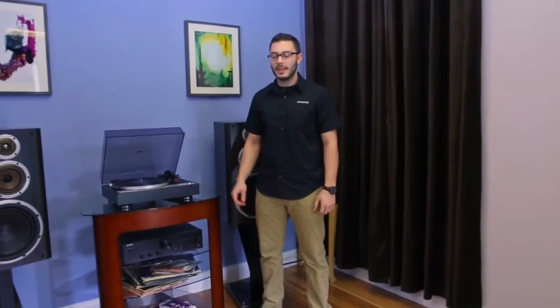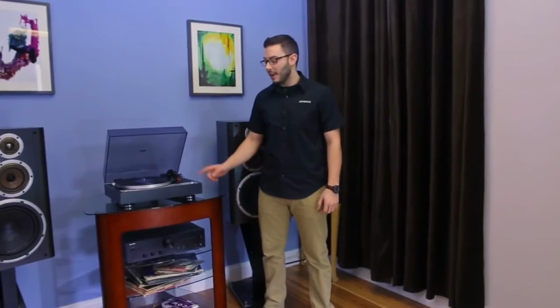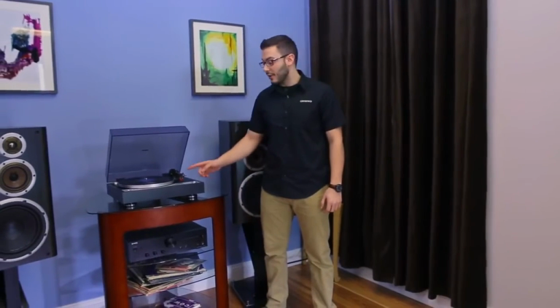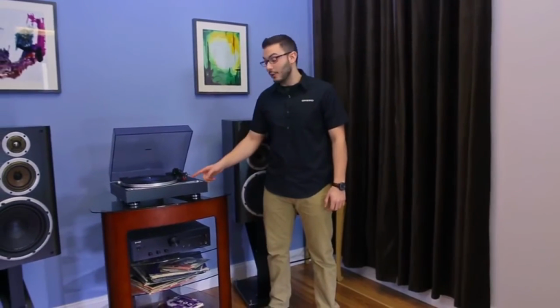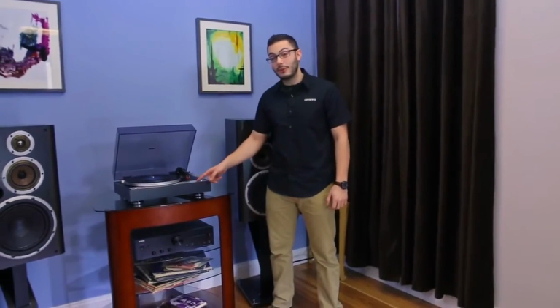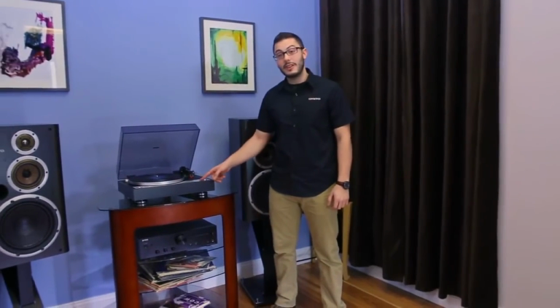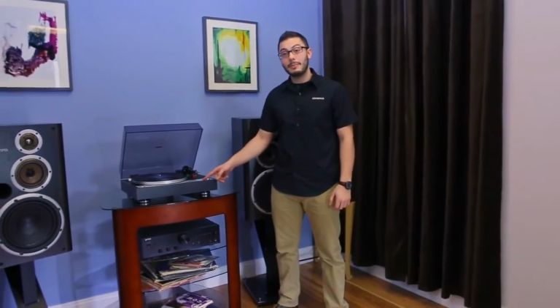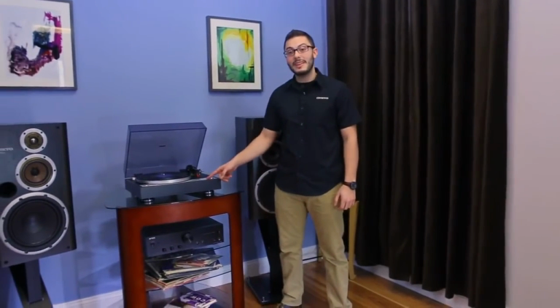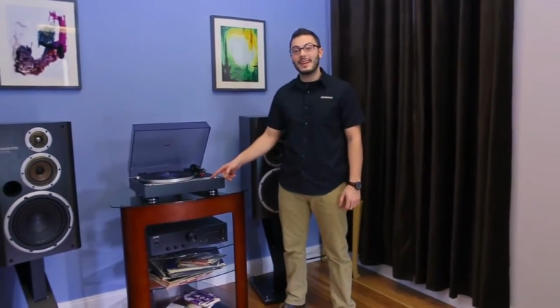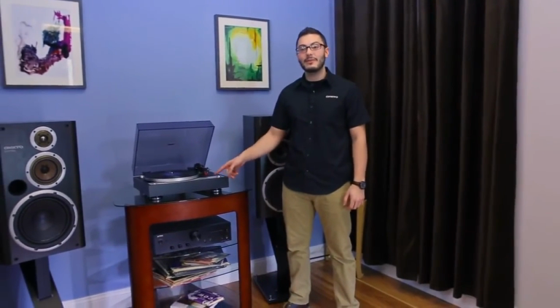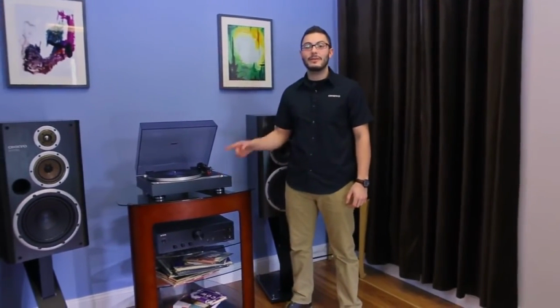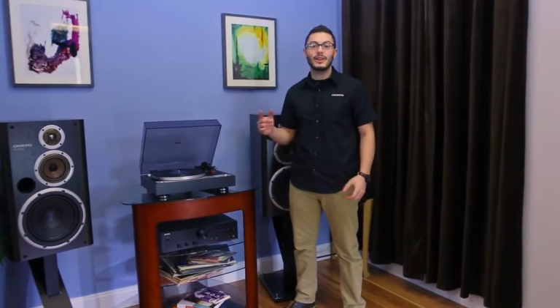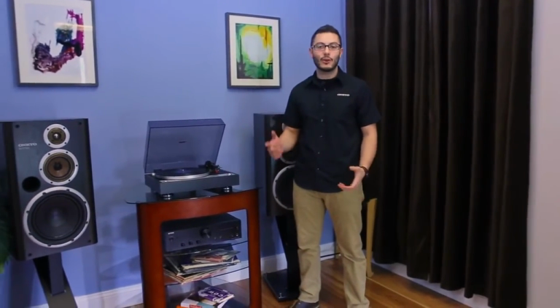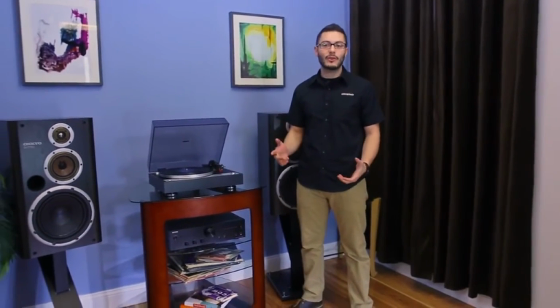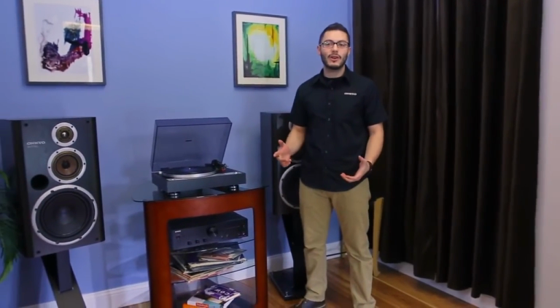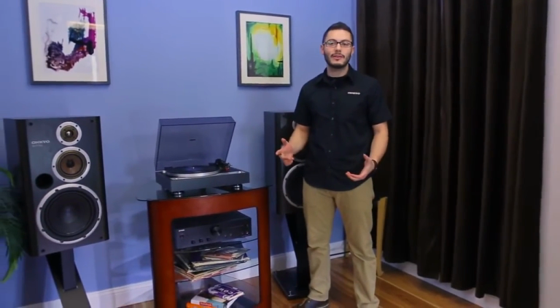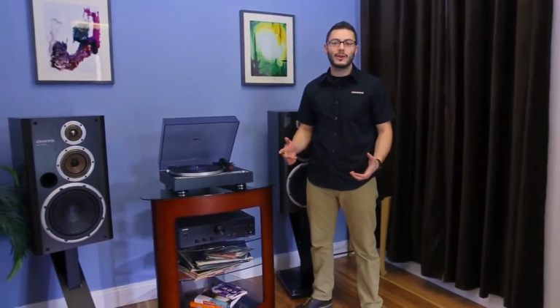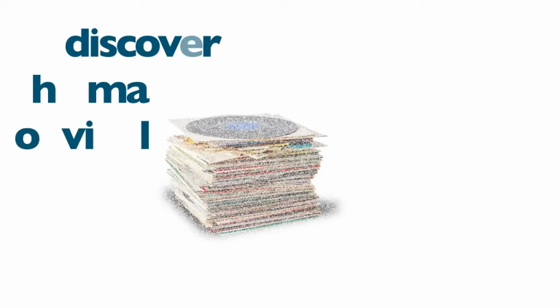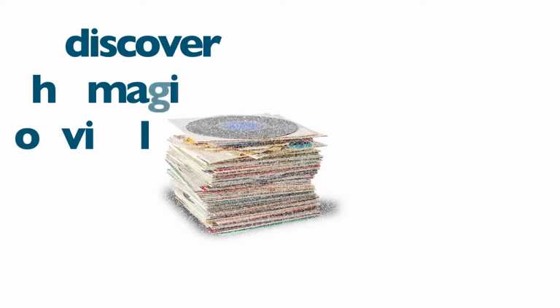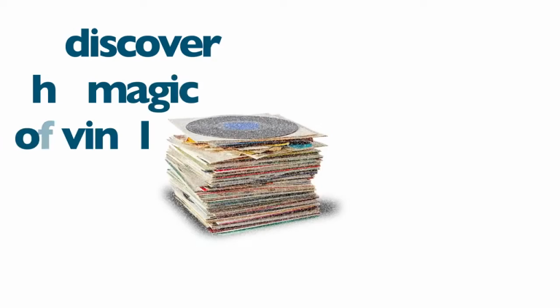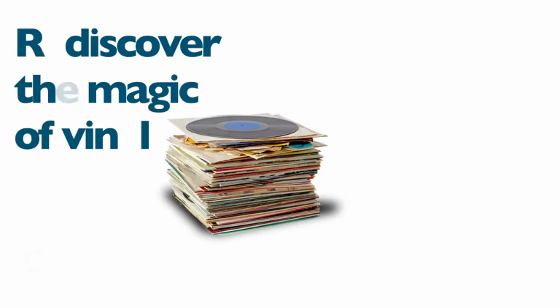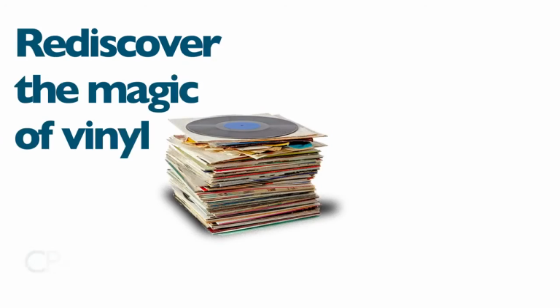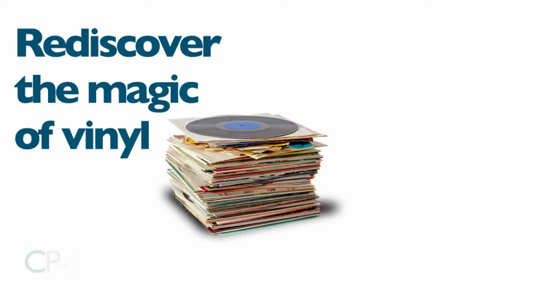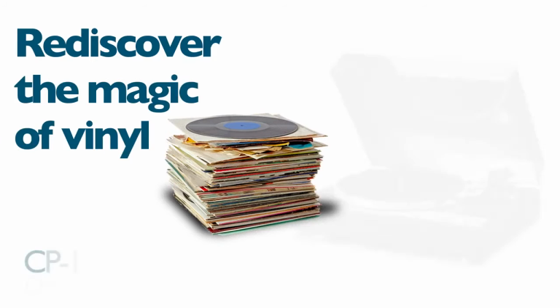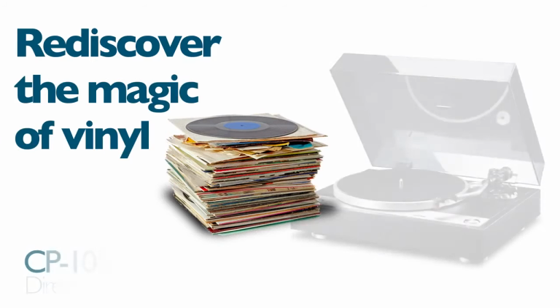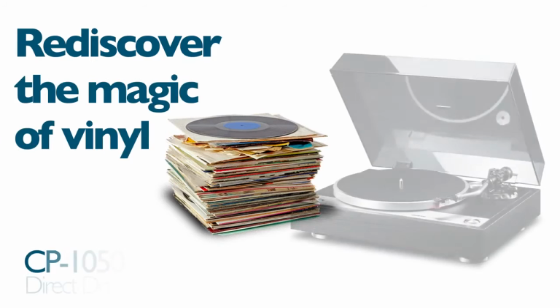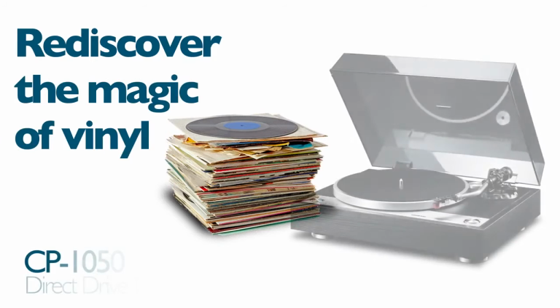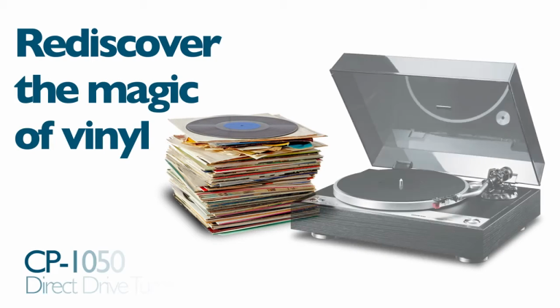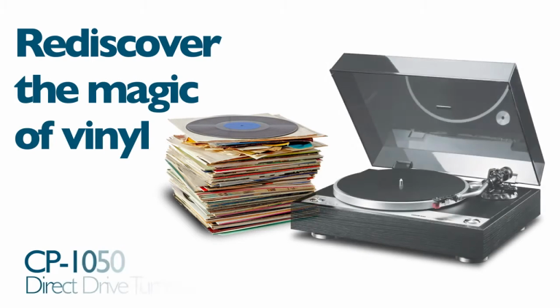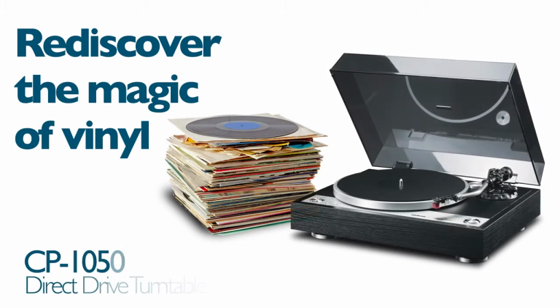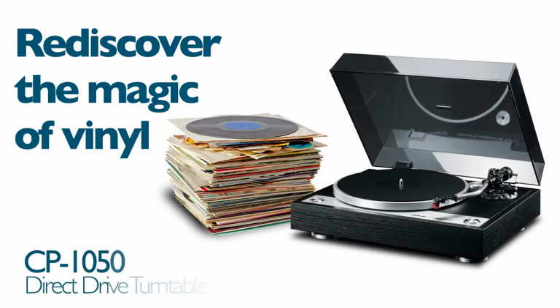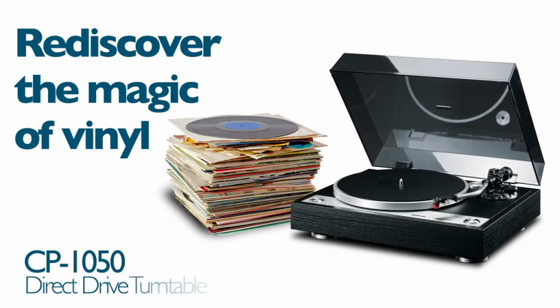The Onkyo CP1050 Direct Drive Turntable. Rediscover the magic of vinyl.